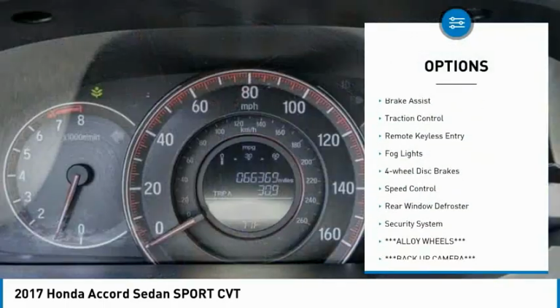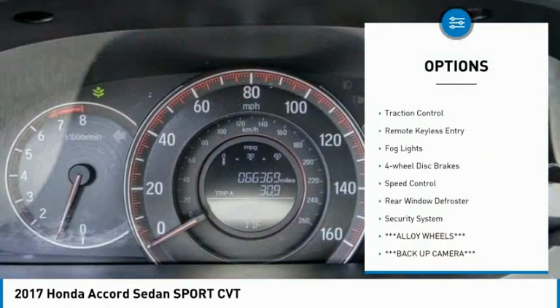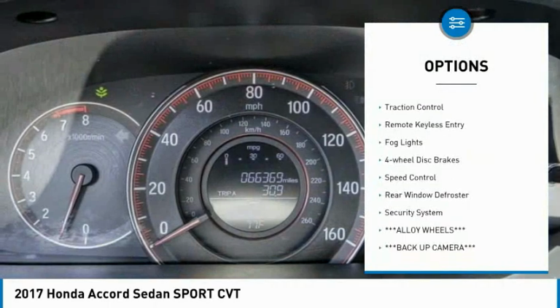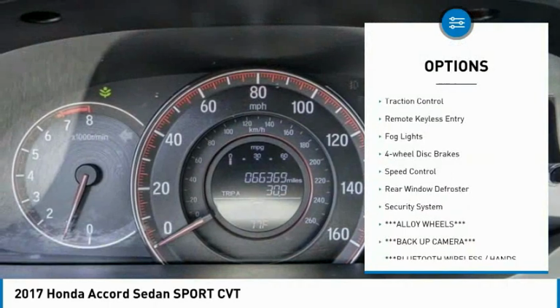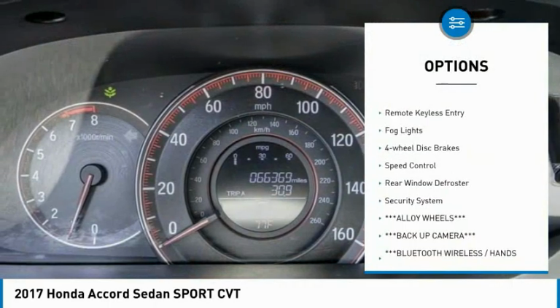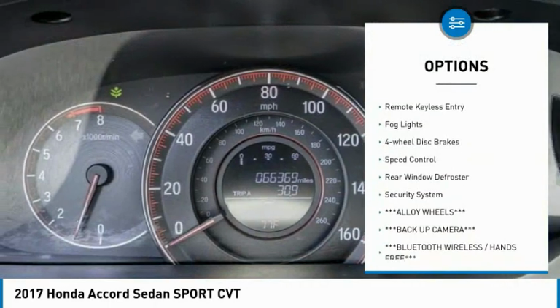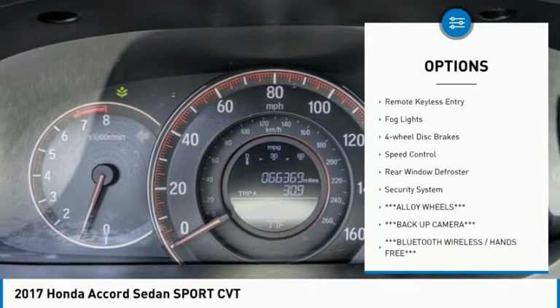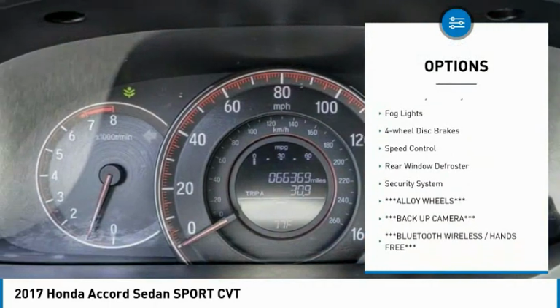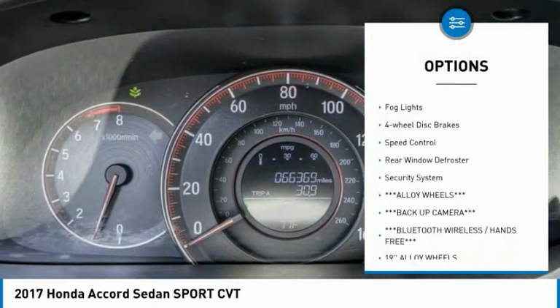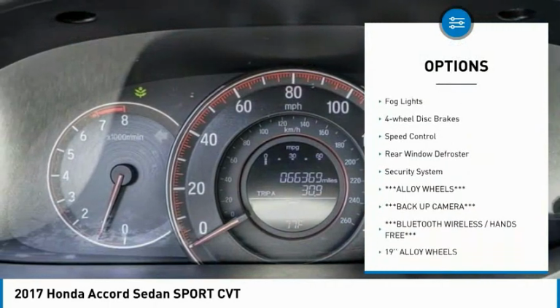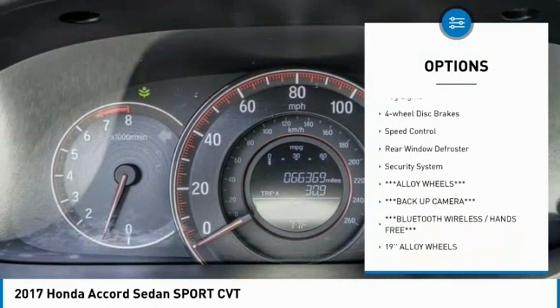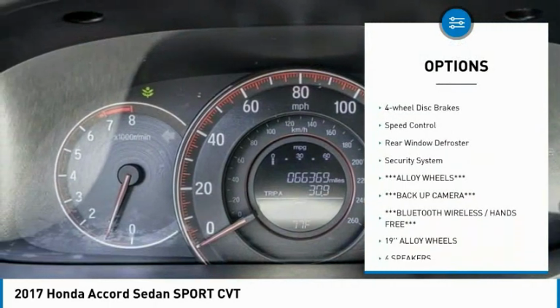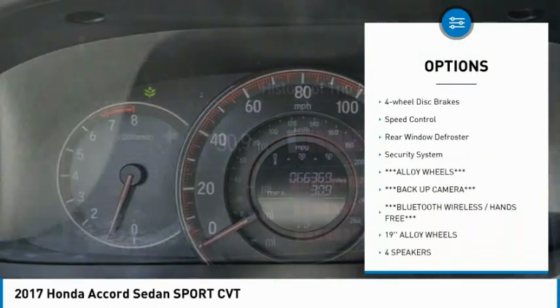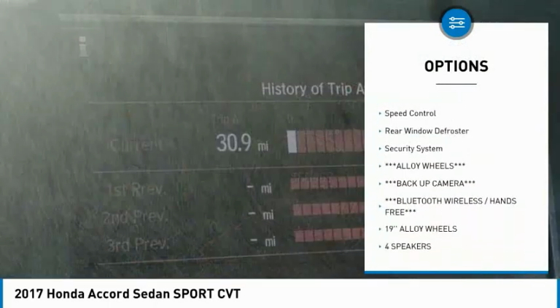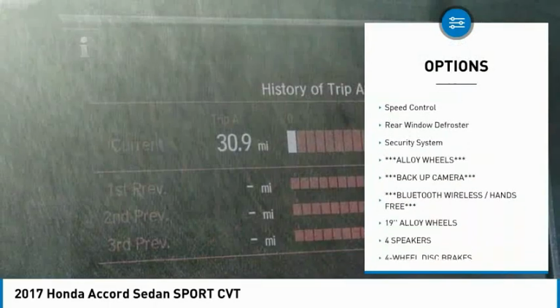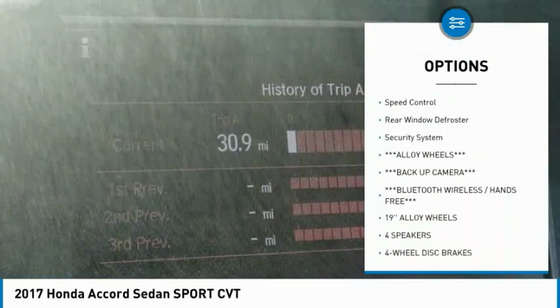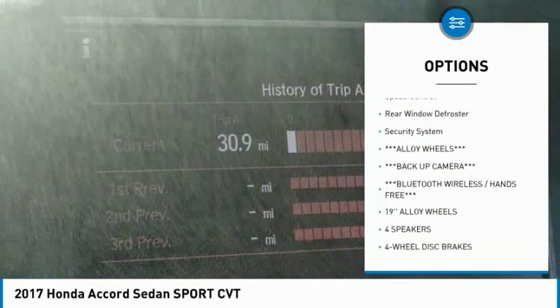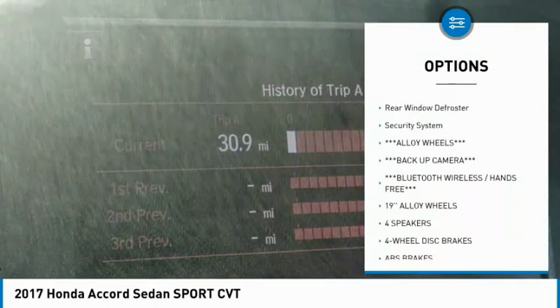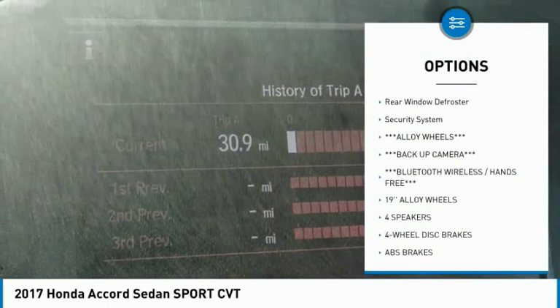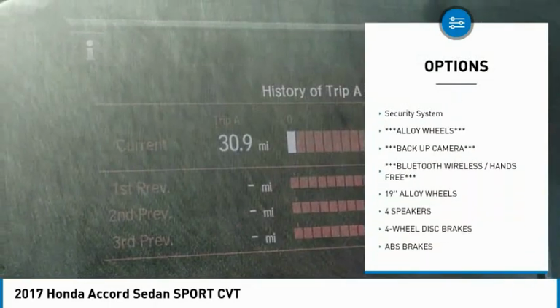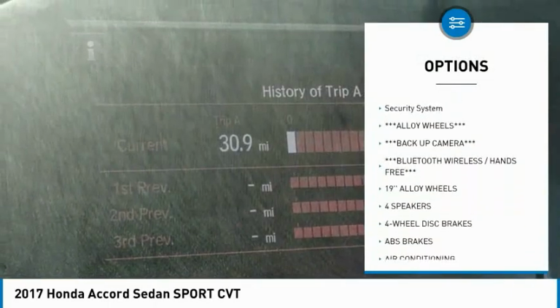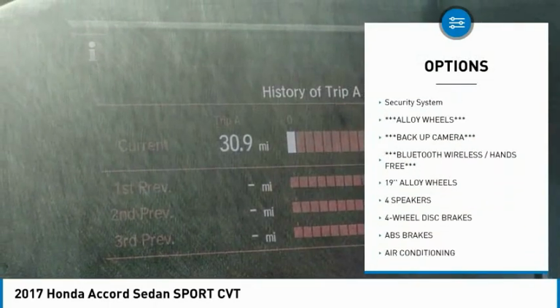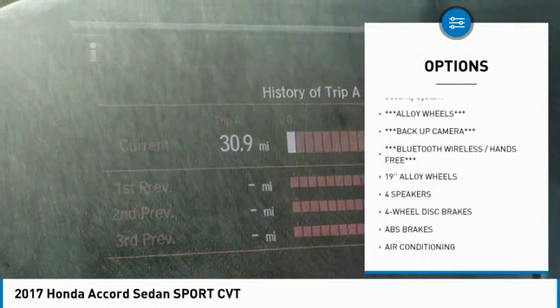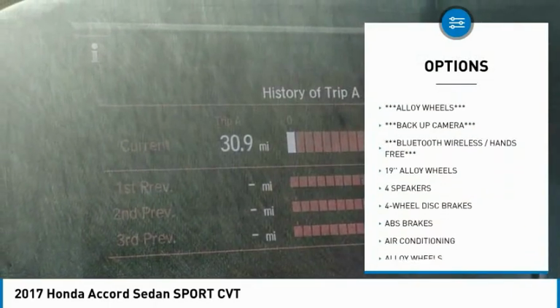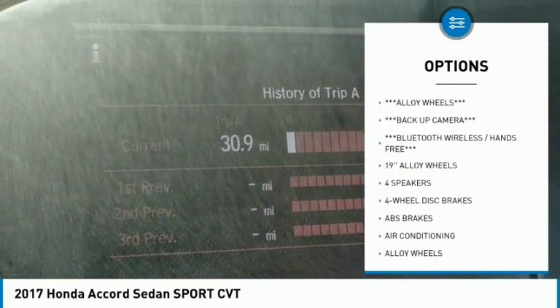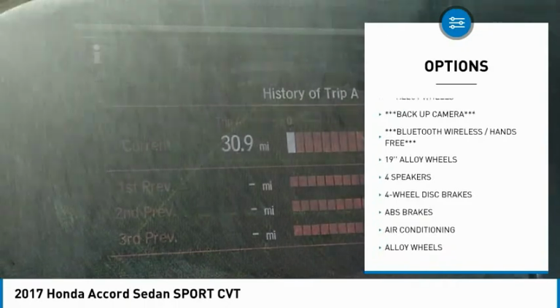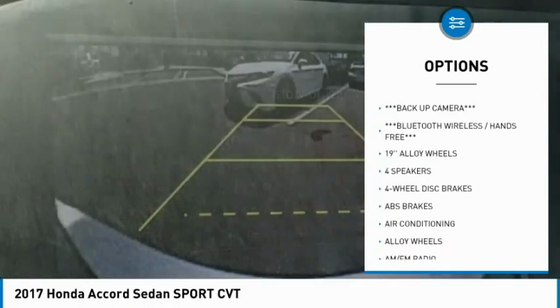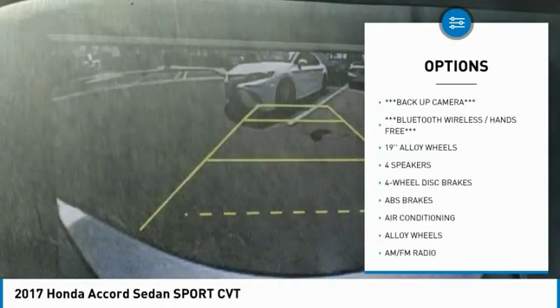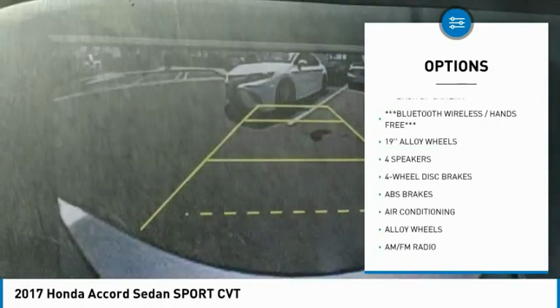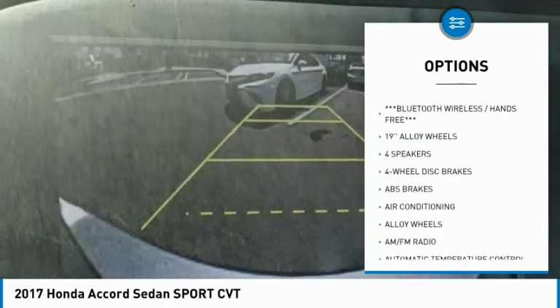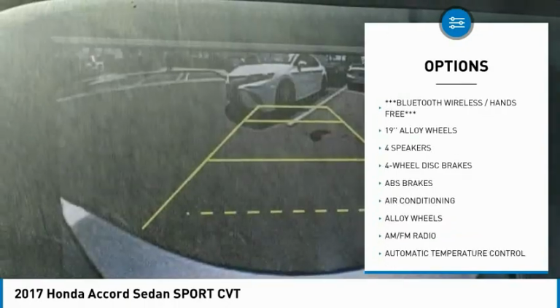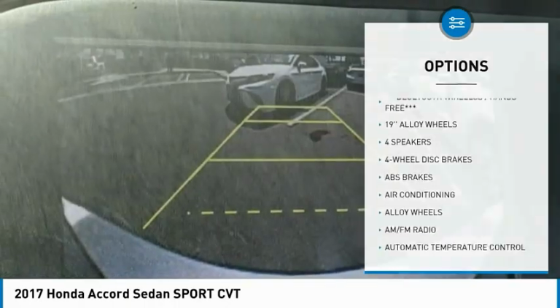Alloy wheels. Brake assist. Traction control. Remote keyless entry. Fog lights. Four wheel disc brakes.